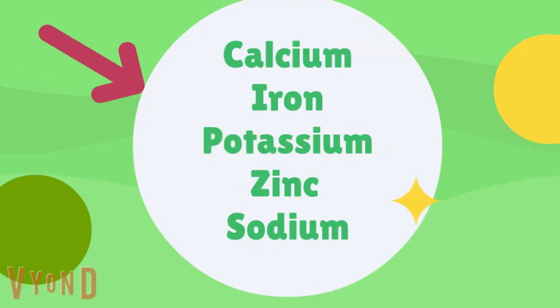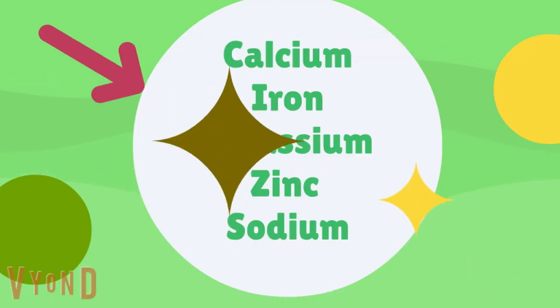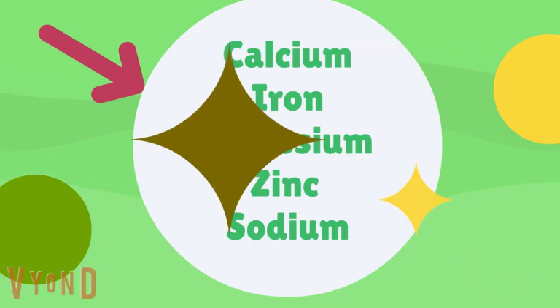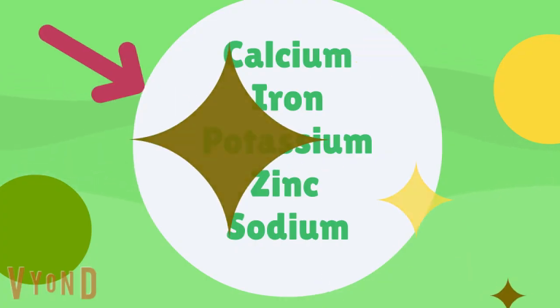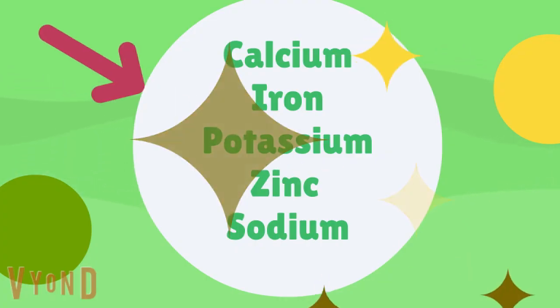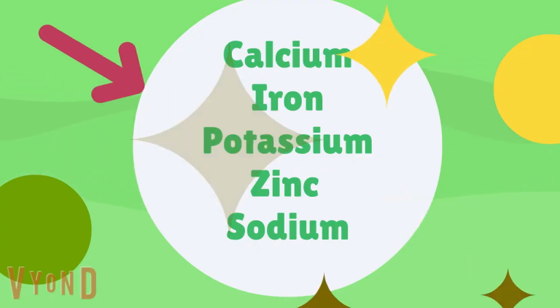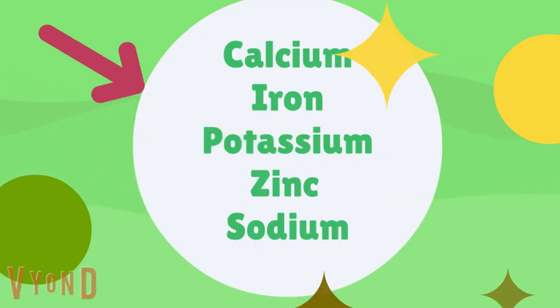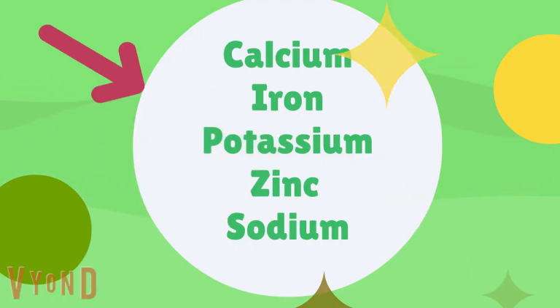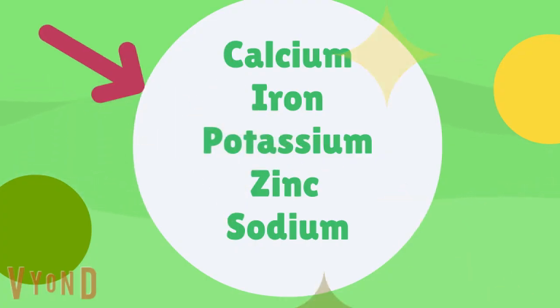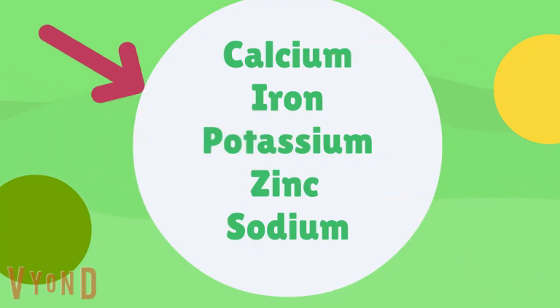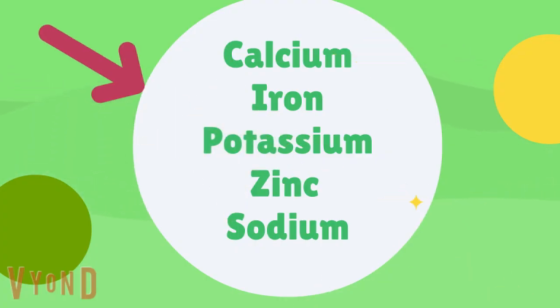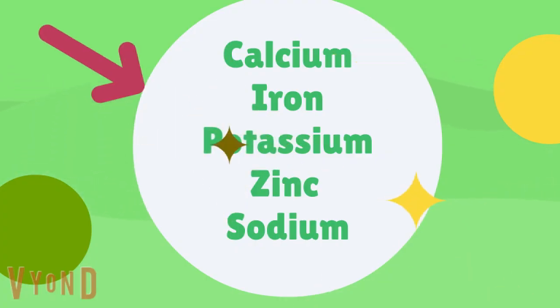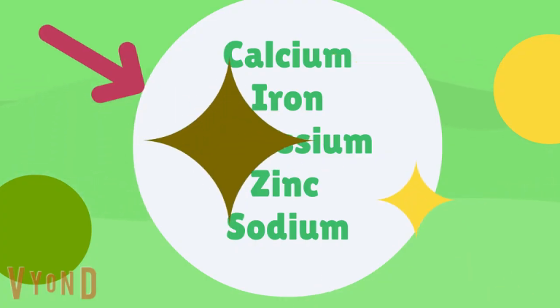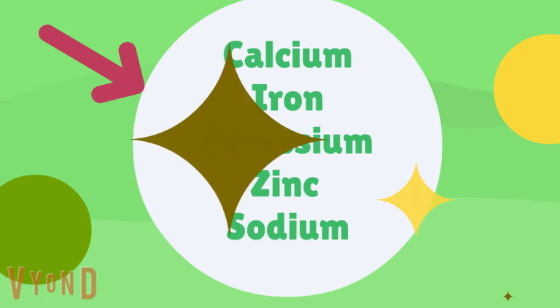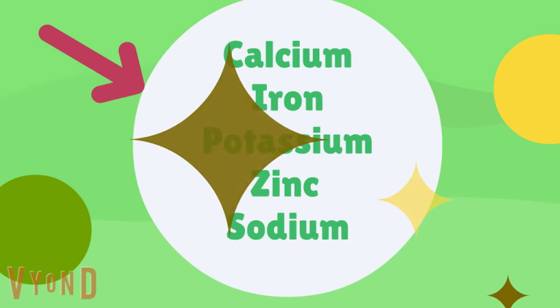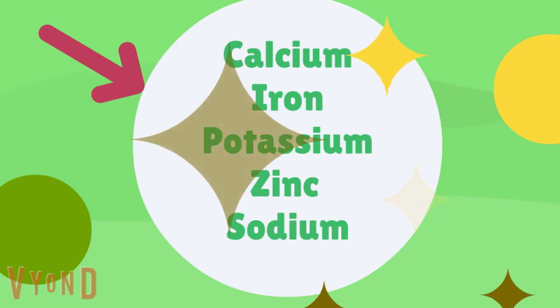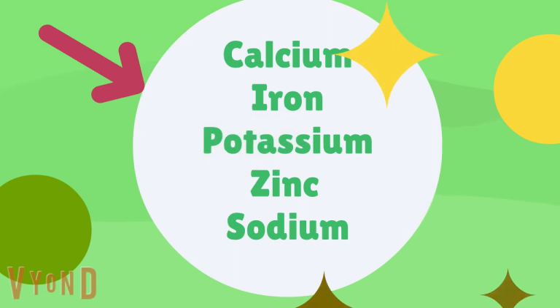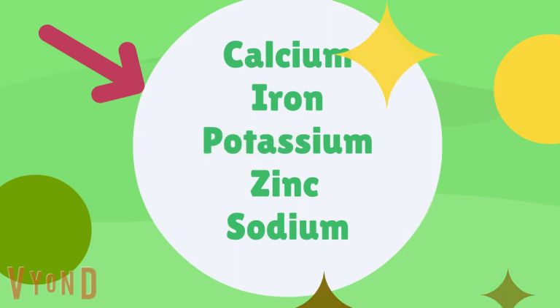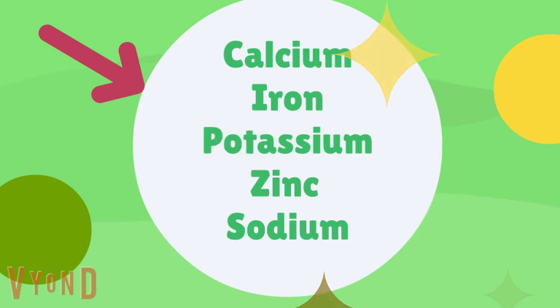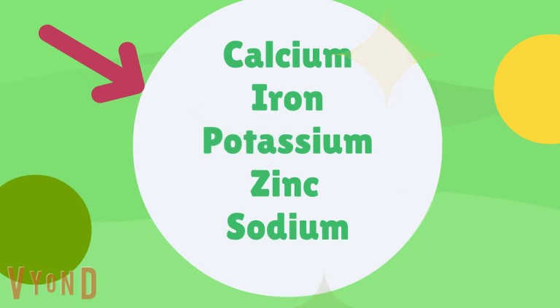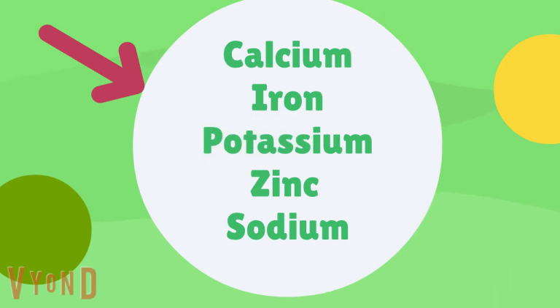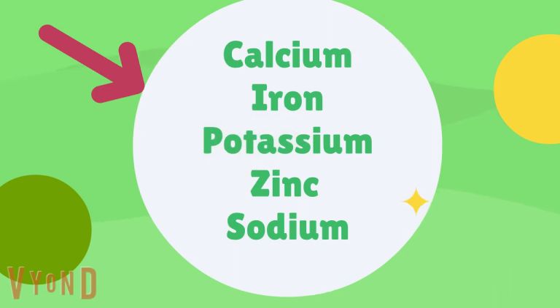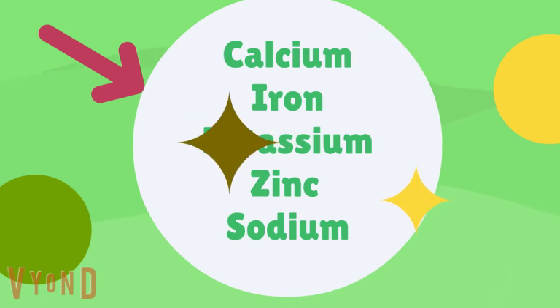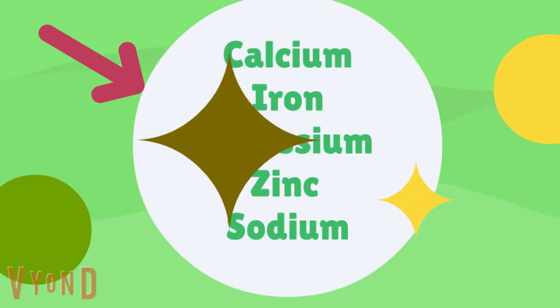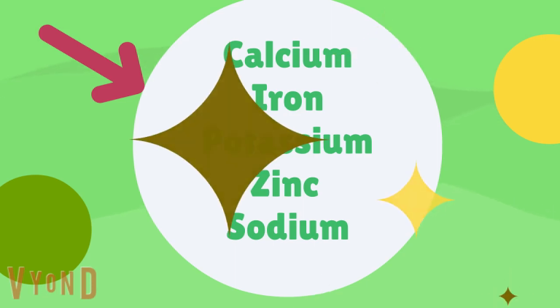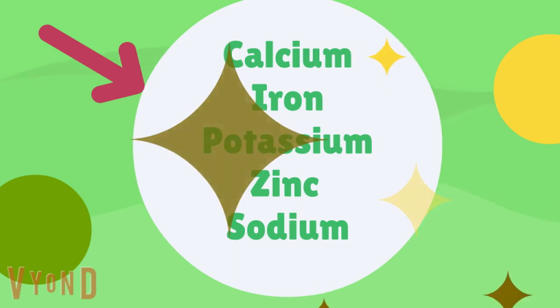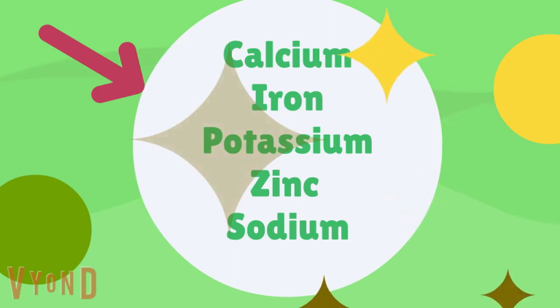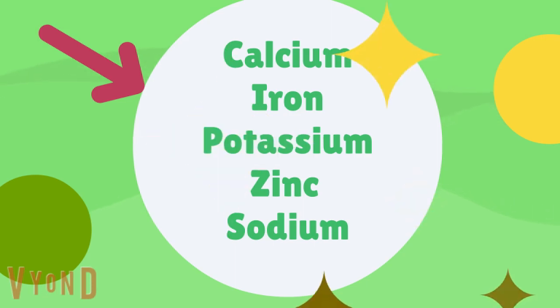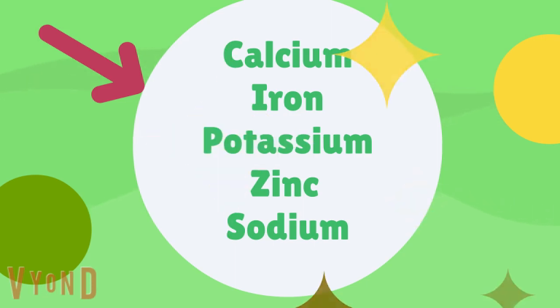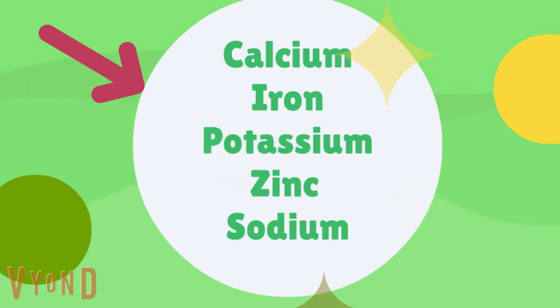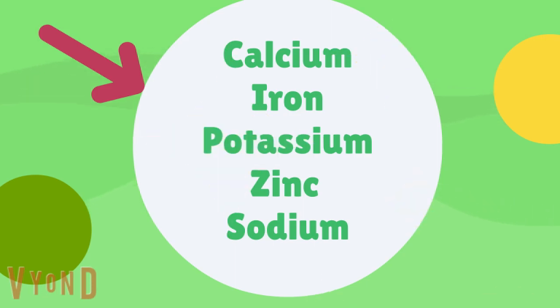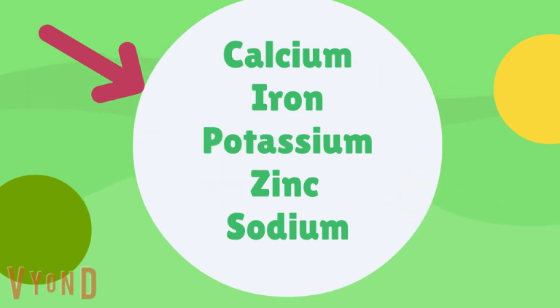The 5 most important minerals are calcium, iron, potassium, zinc, and sodium.